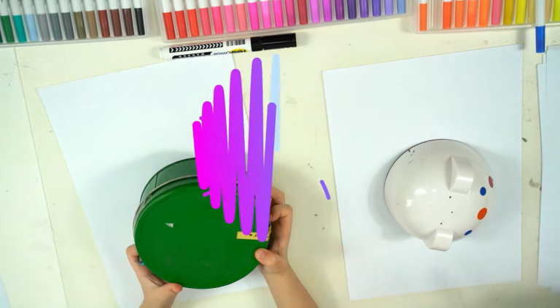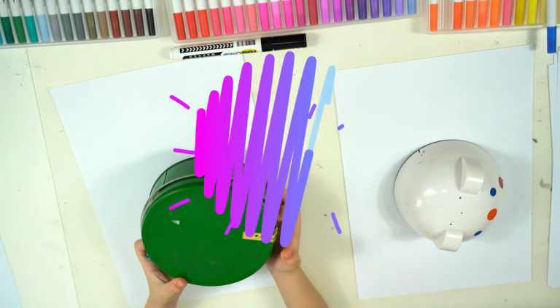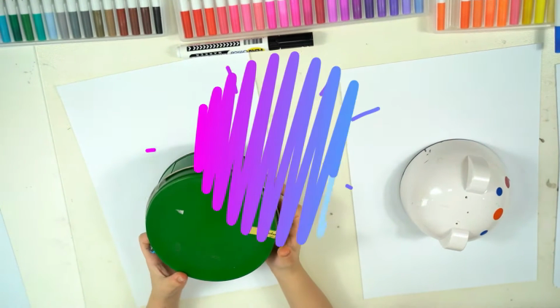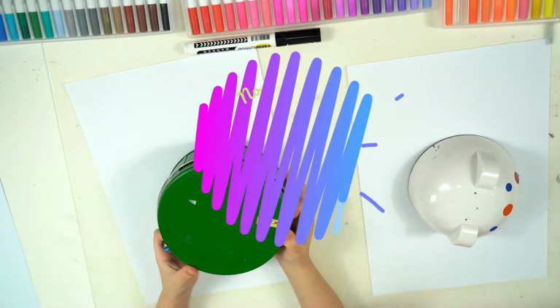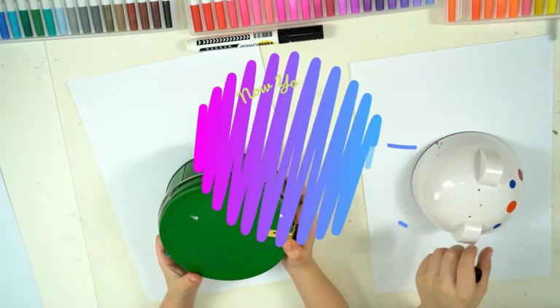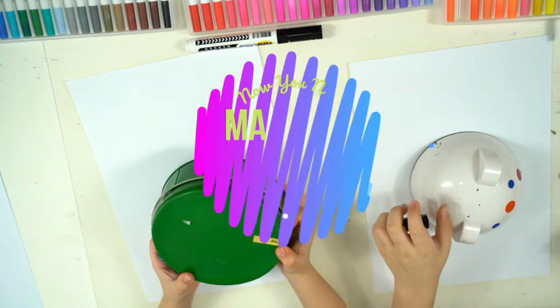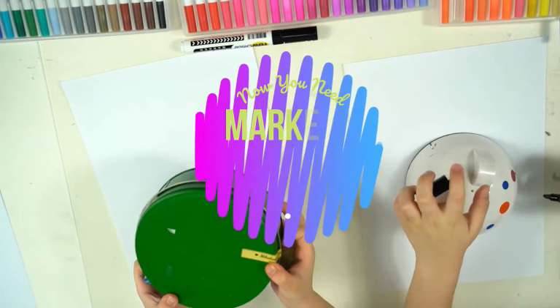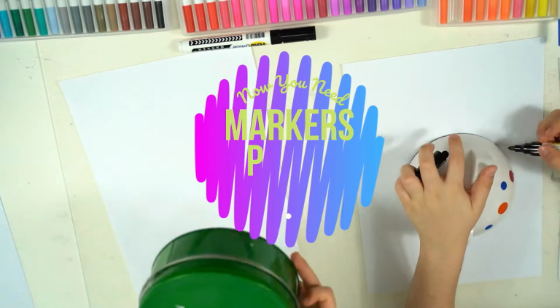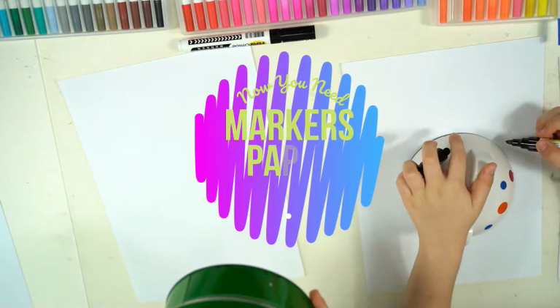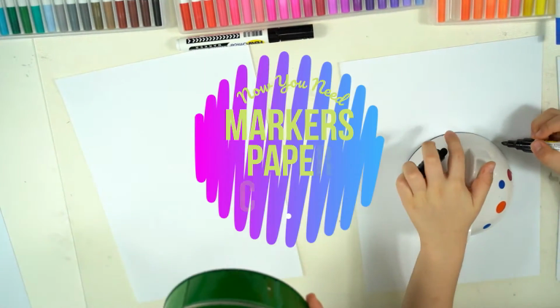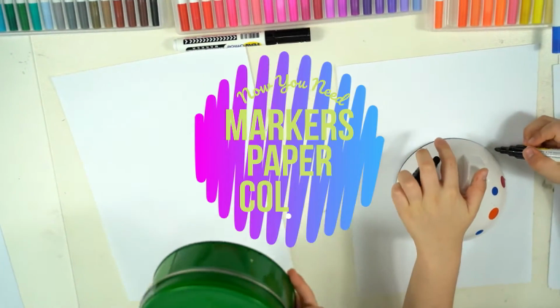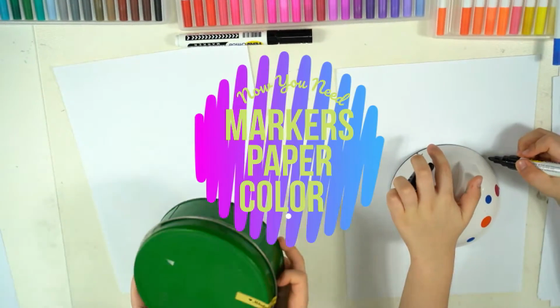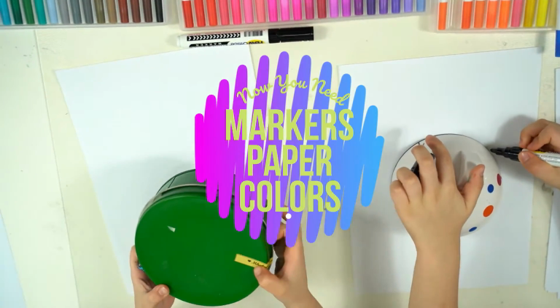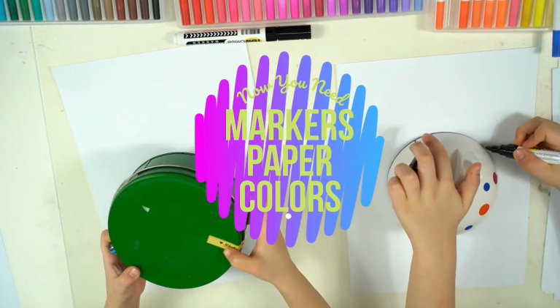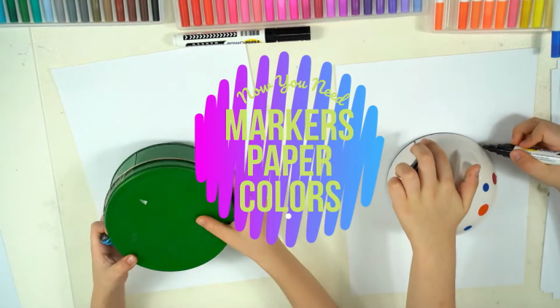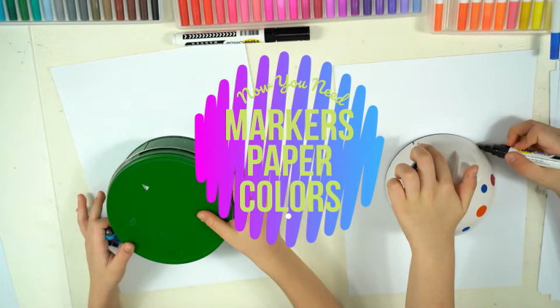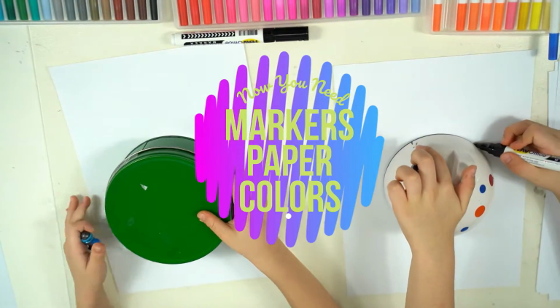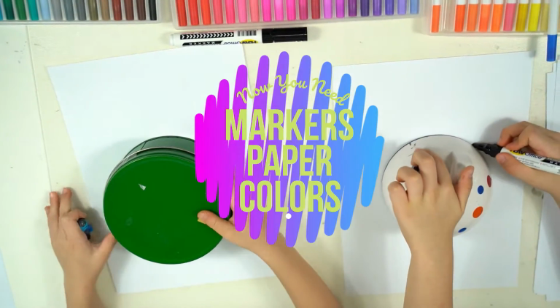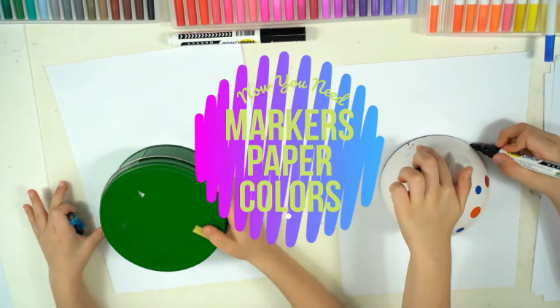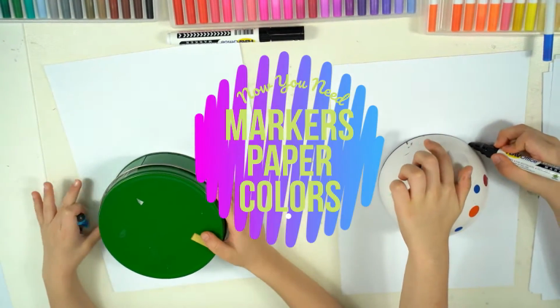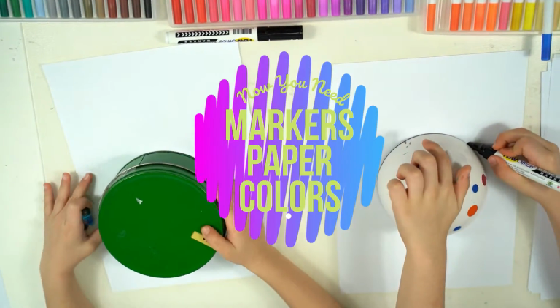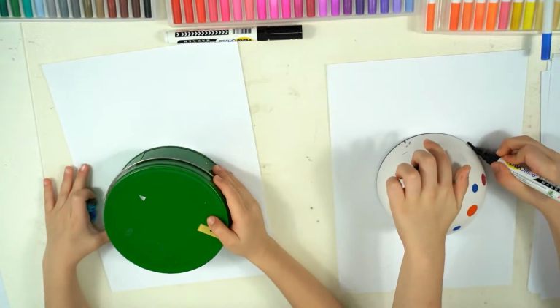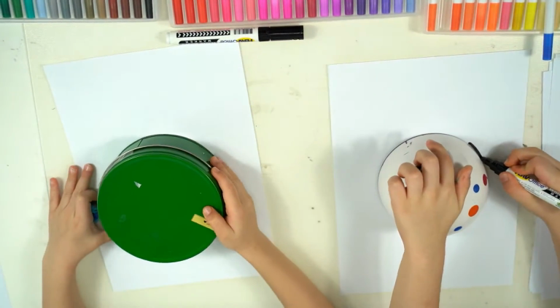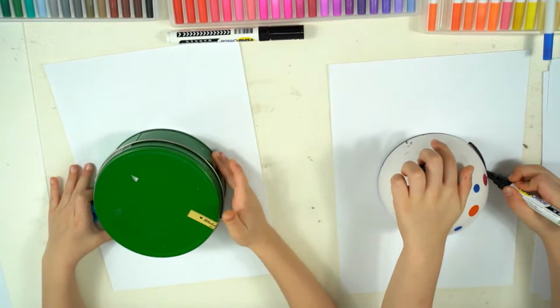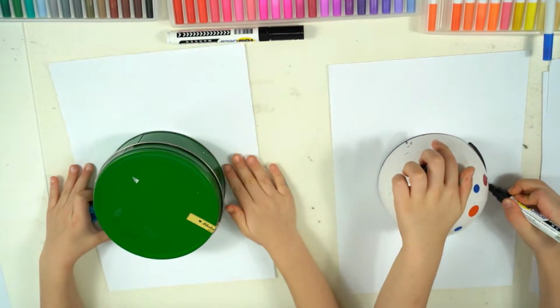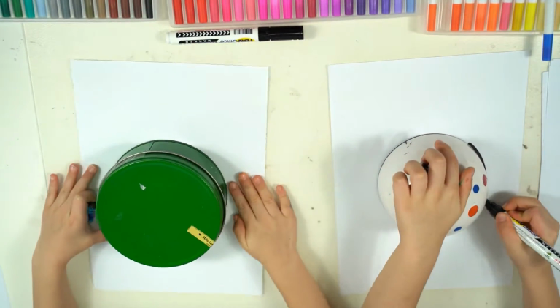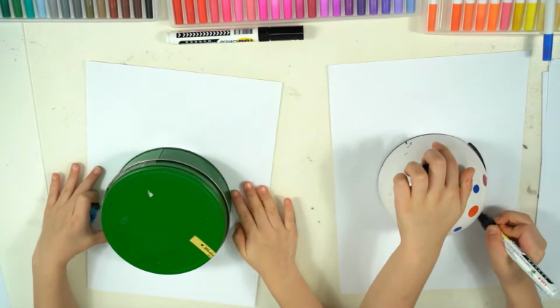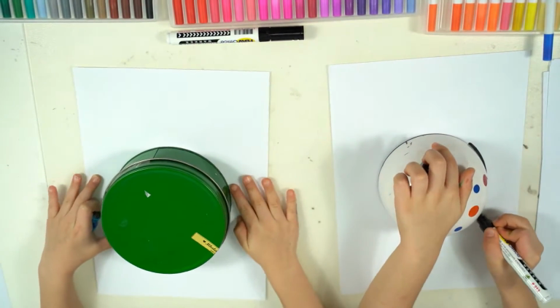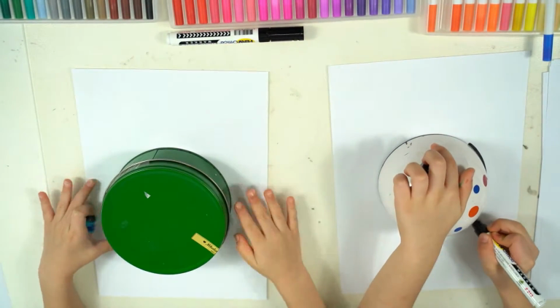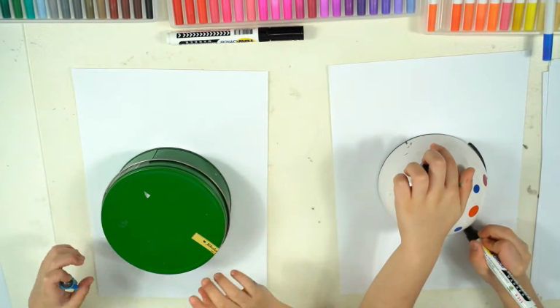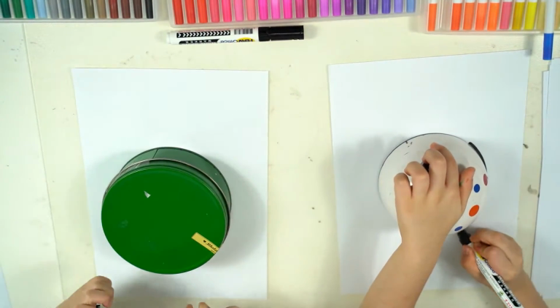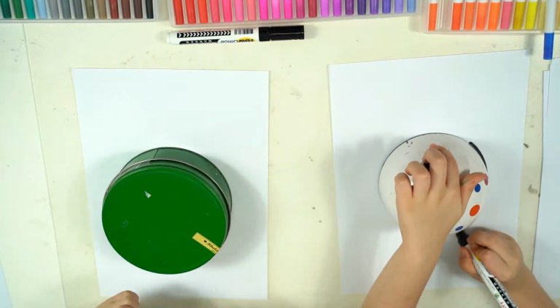Markers, papers, and a cookie jar. Now let's start drawing our bees.